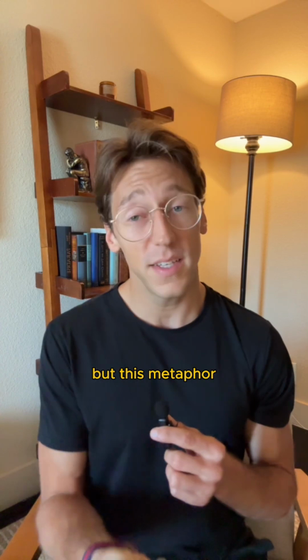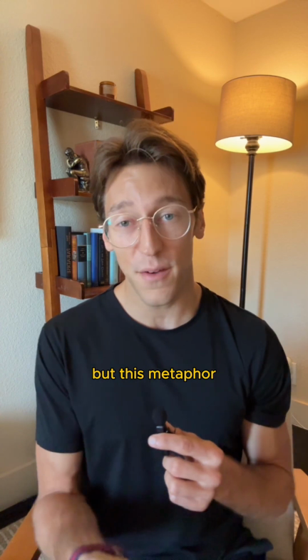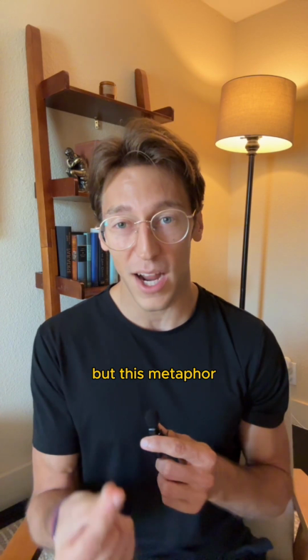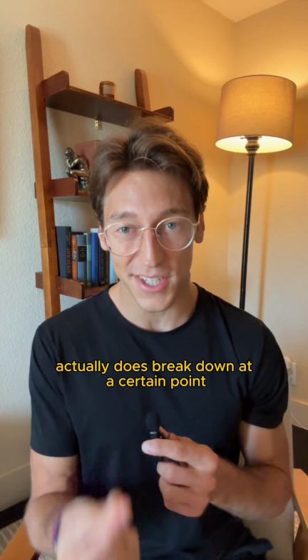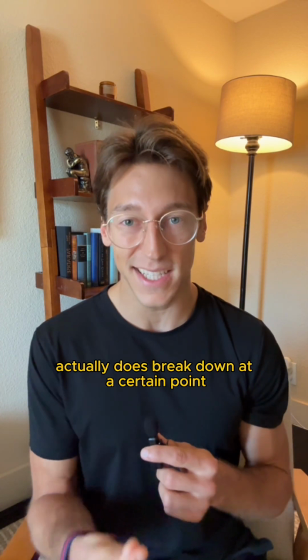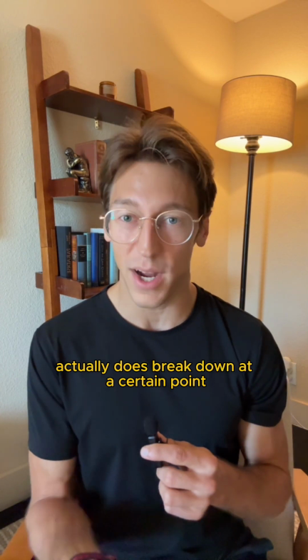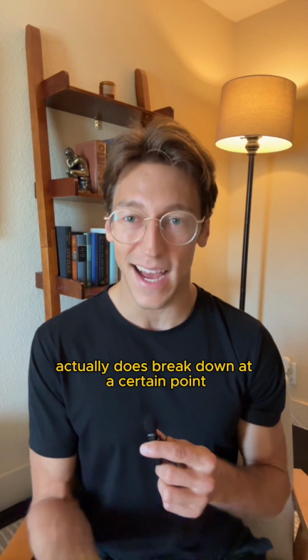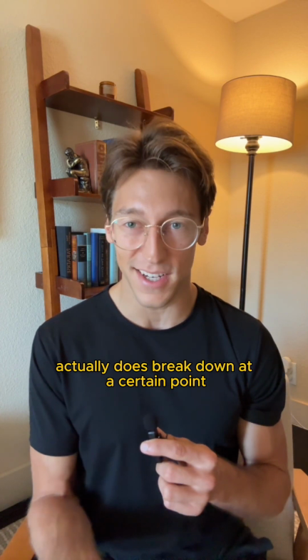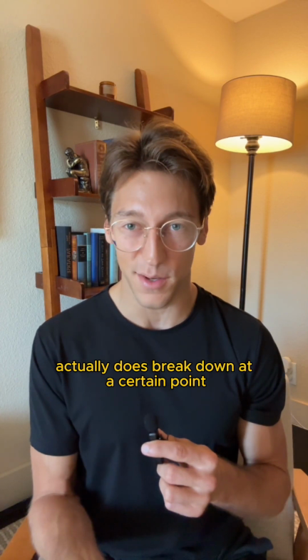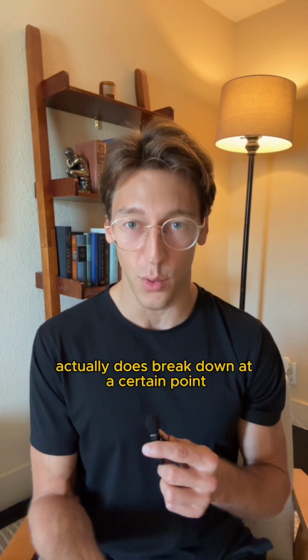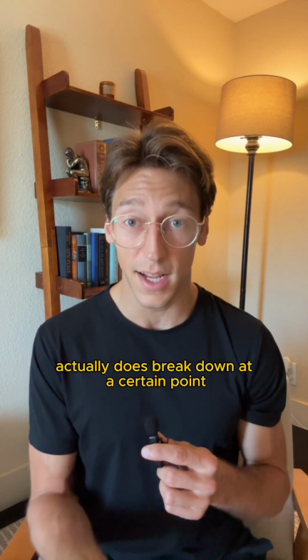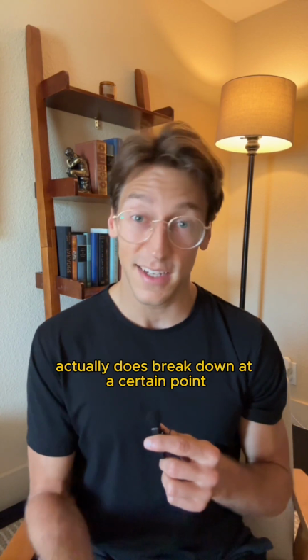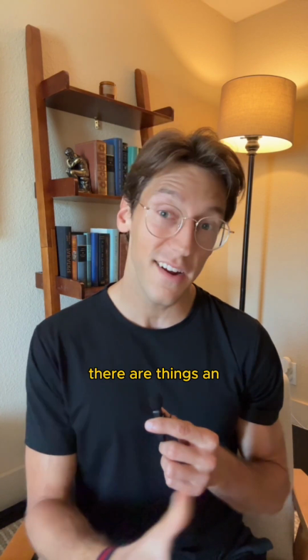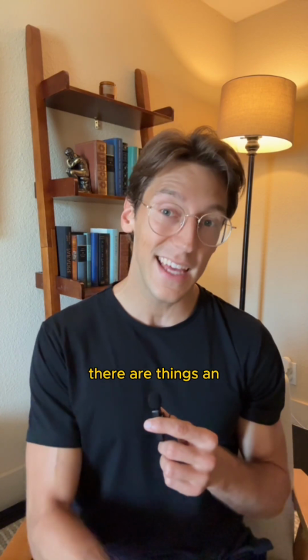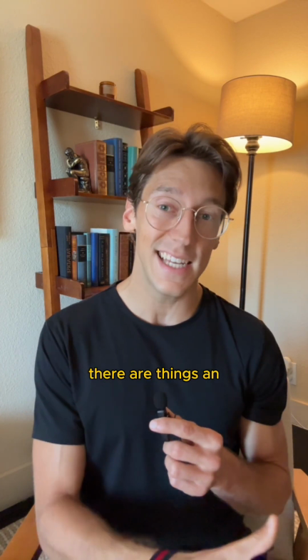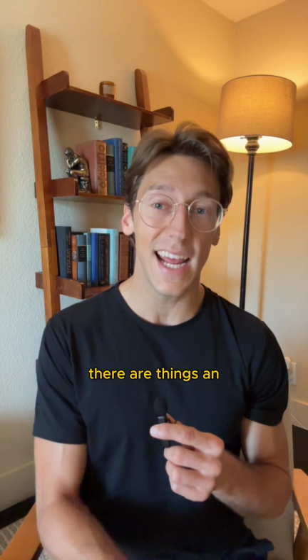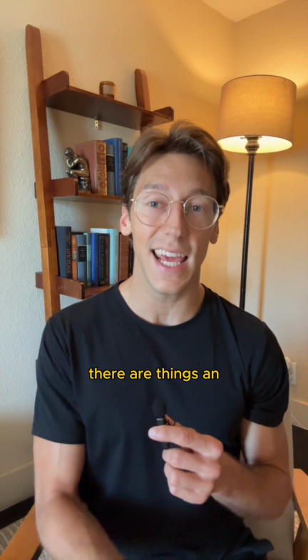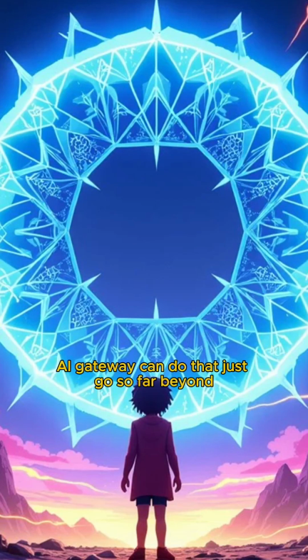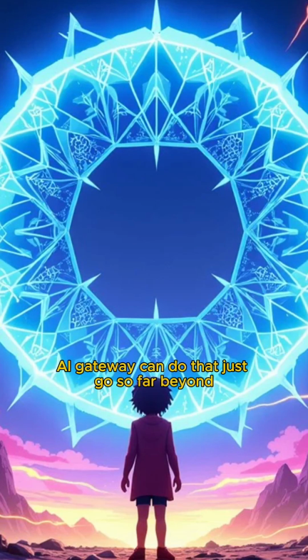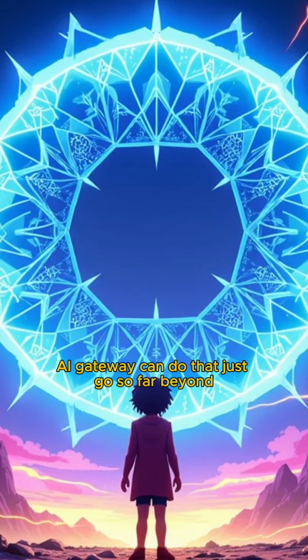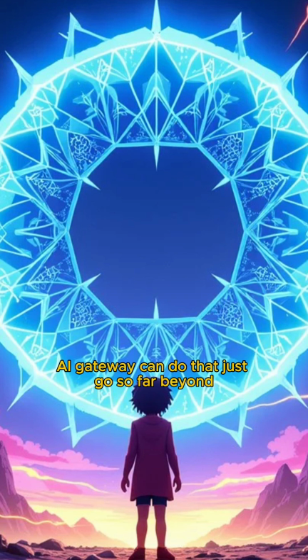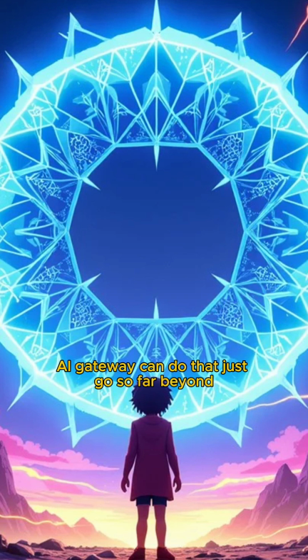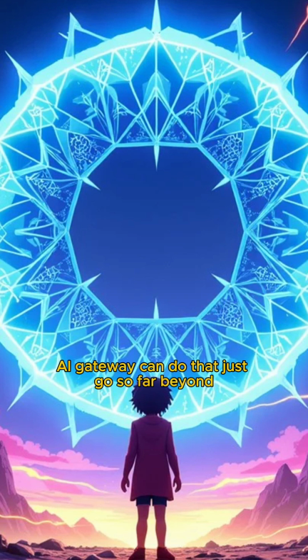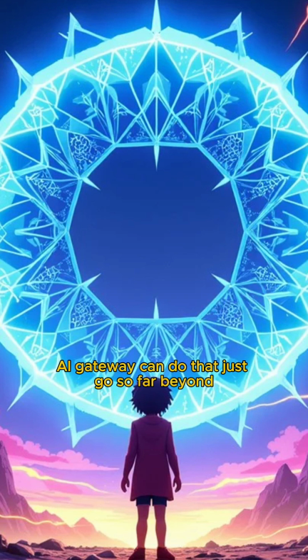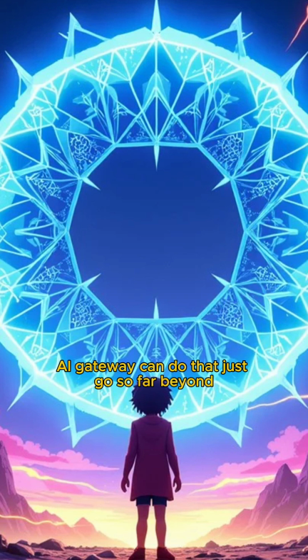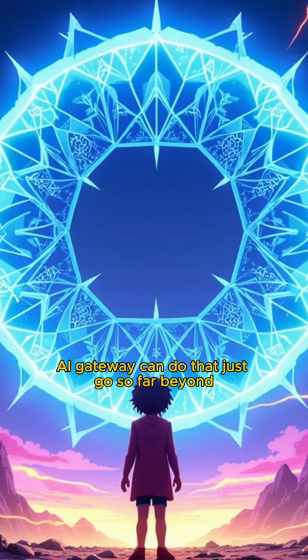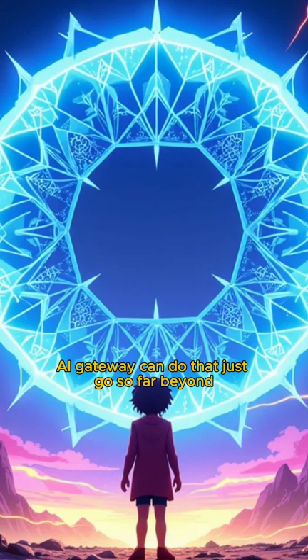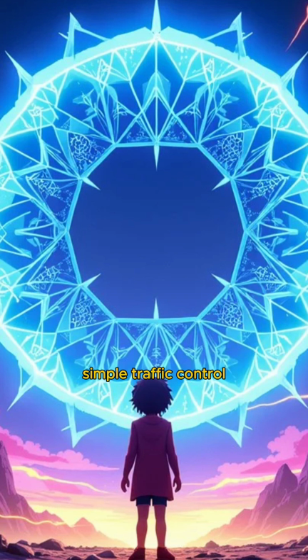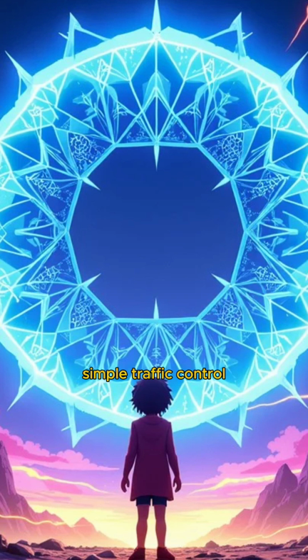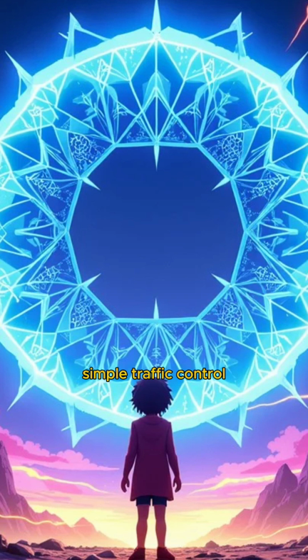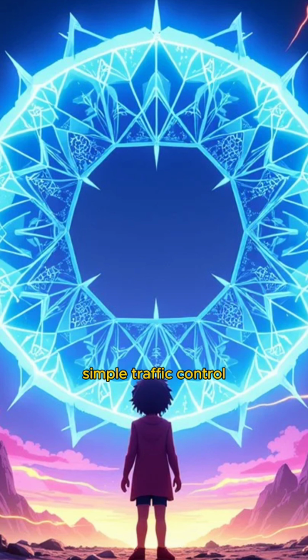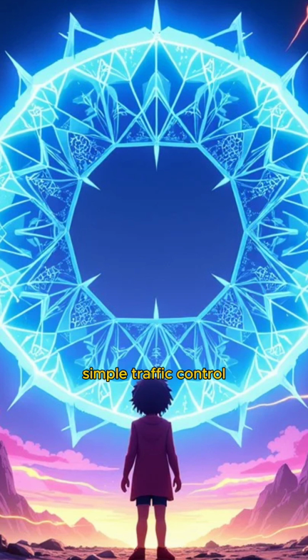But this metaphor actually does break down at a certain point, because there are things an AI gateway can do that just go so far beyond simple traffic control.